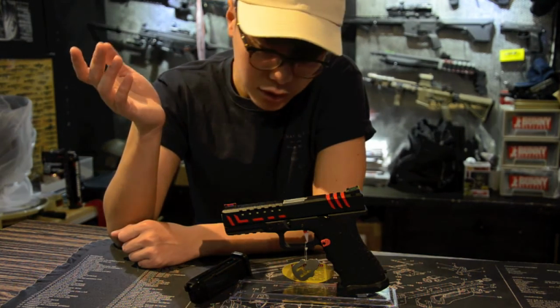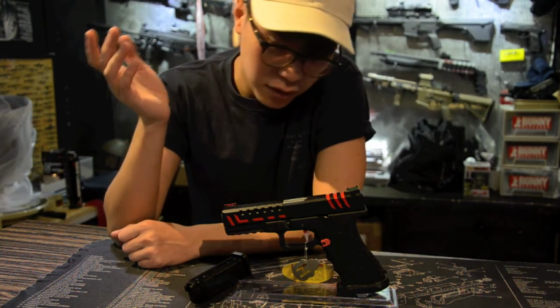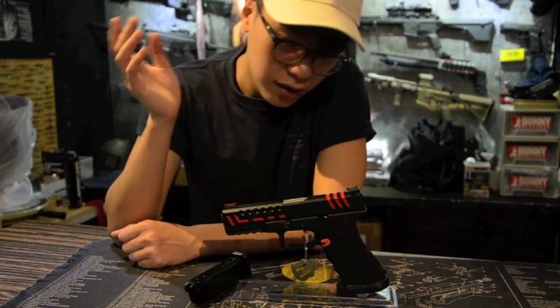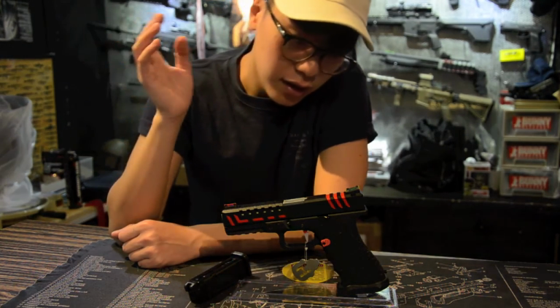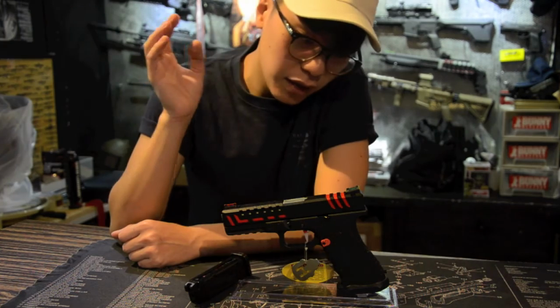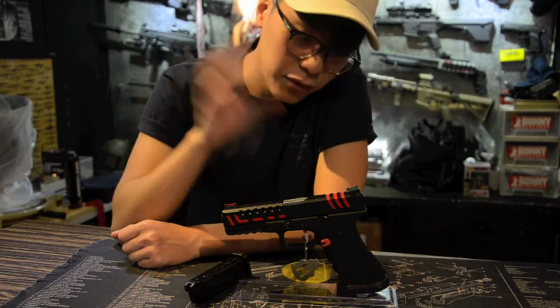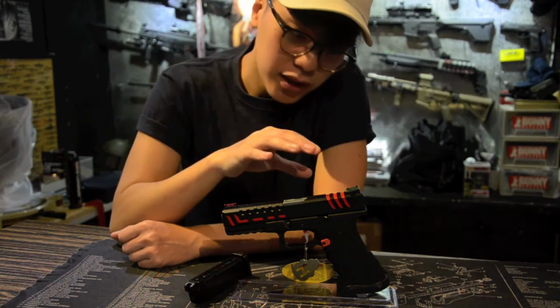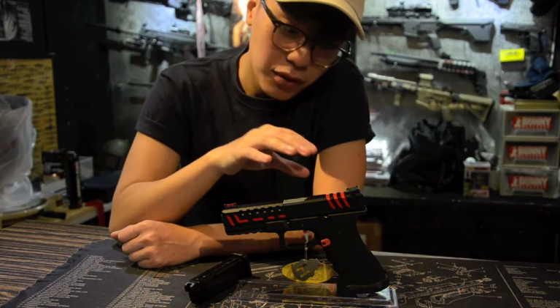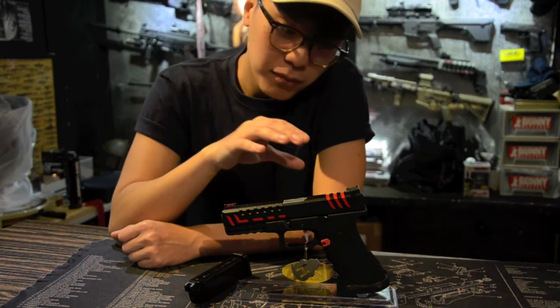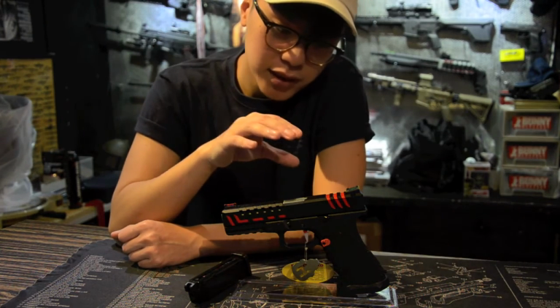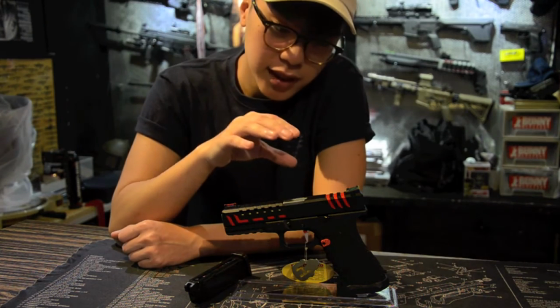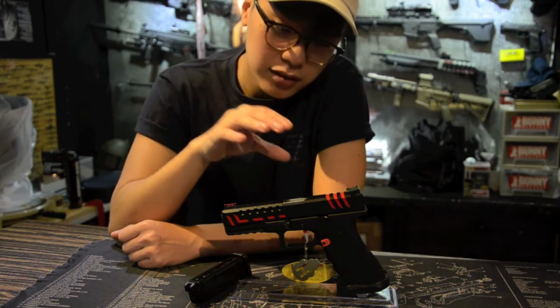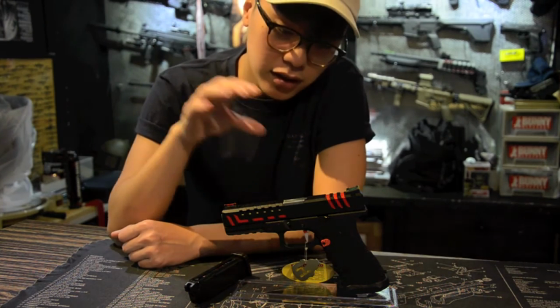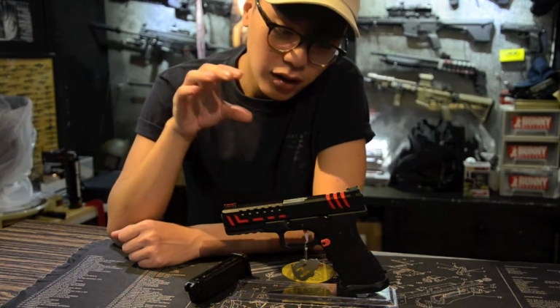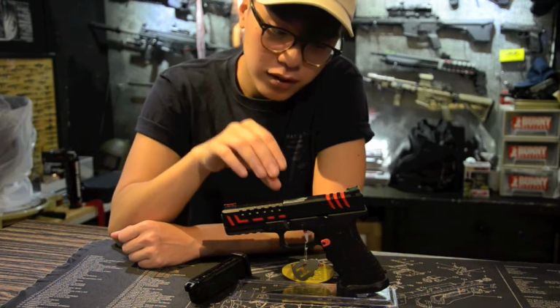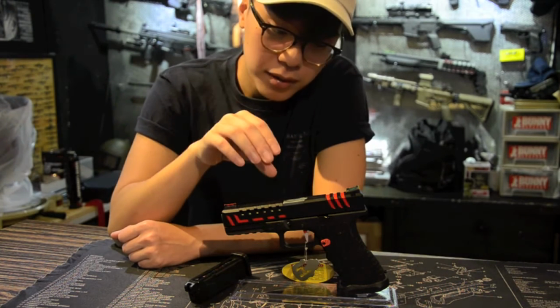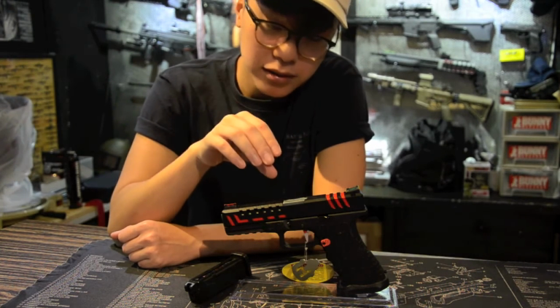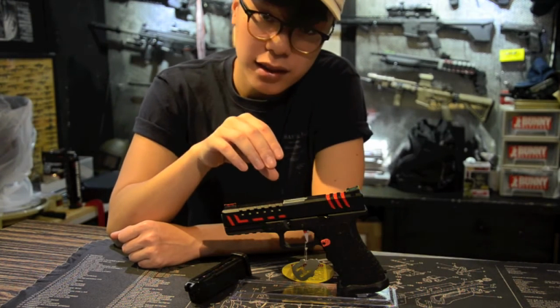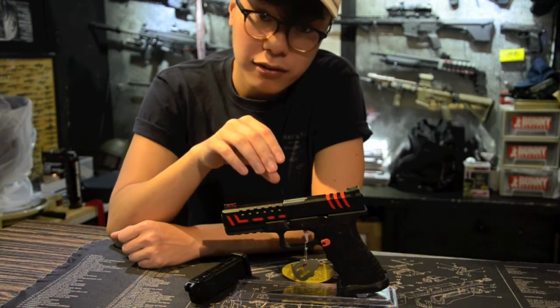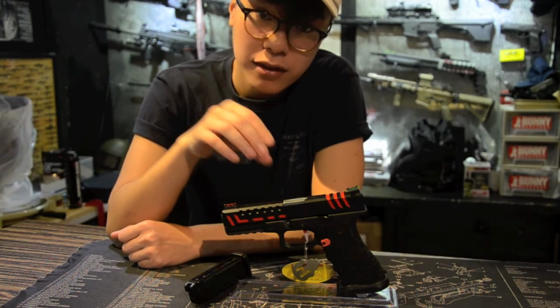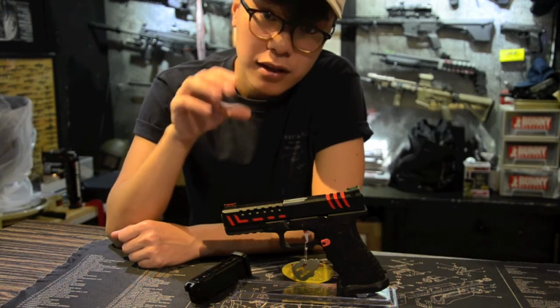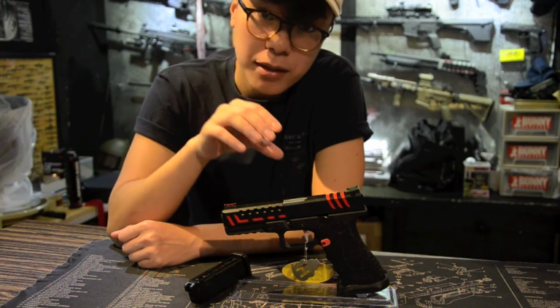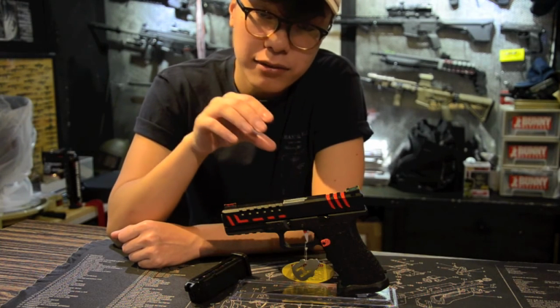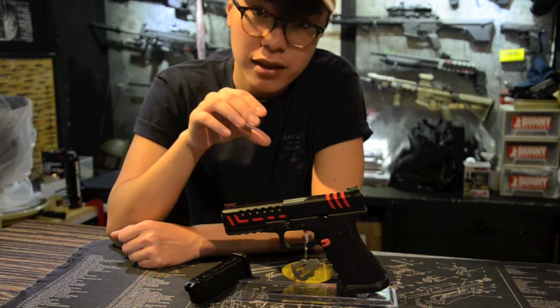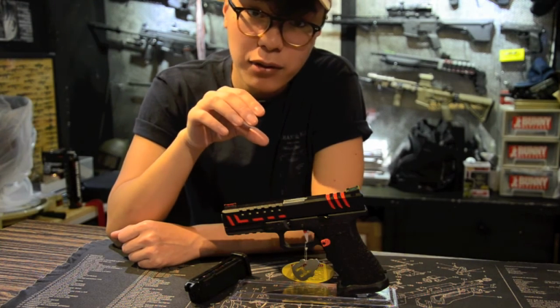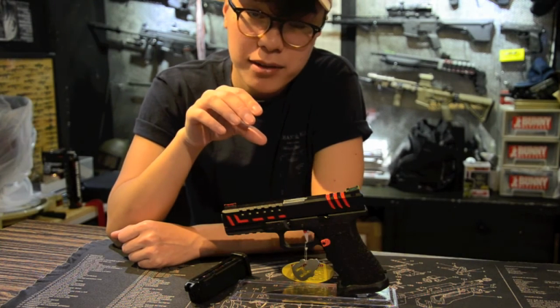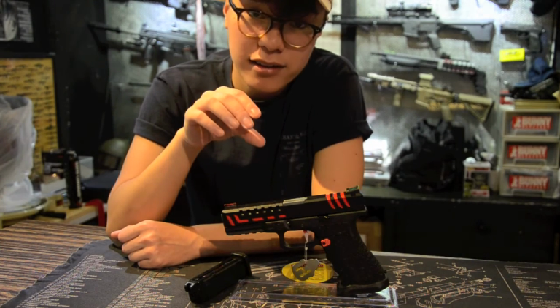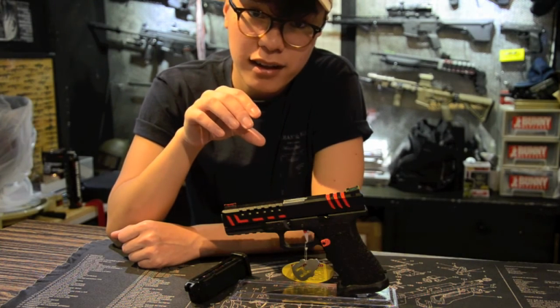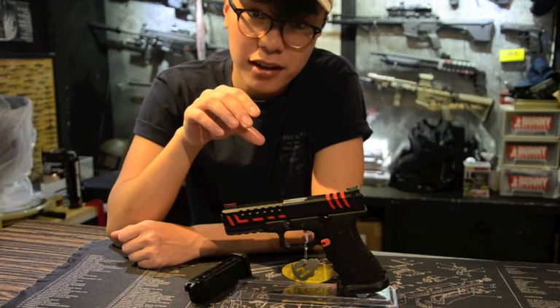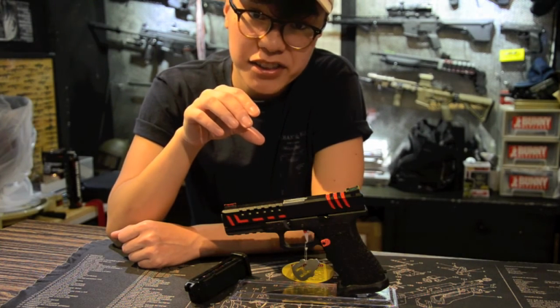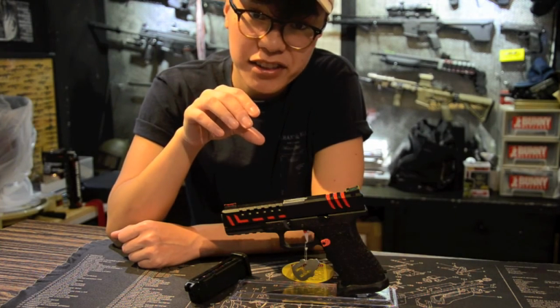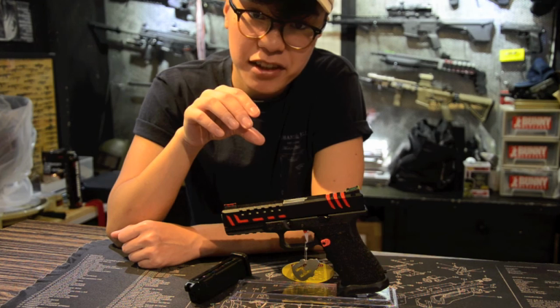If you want more details on the pistol itself, please visit our website and I'll see you next time.